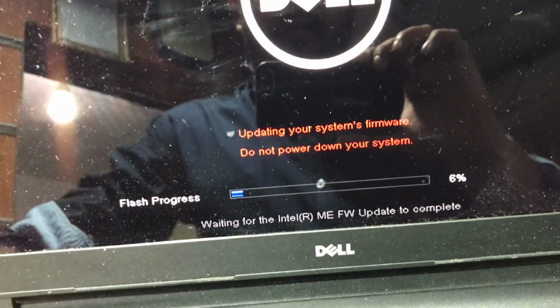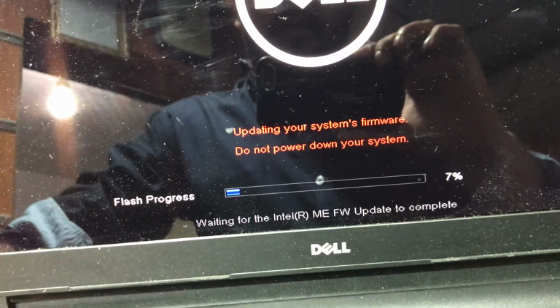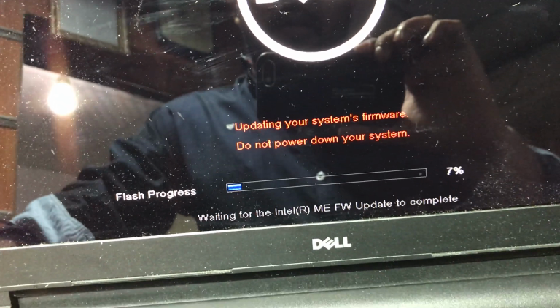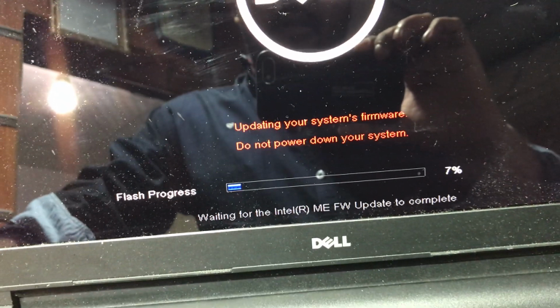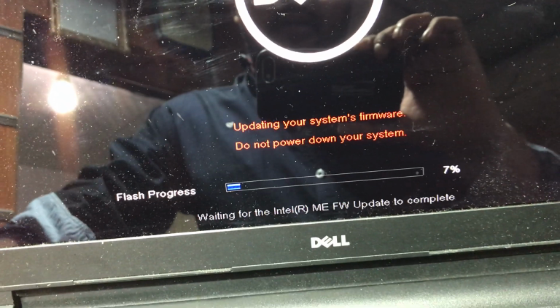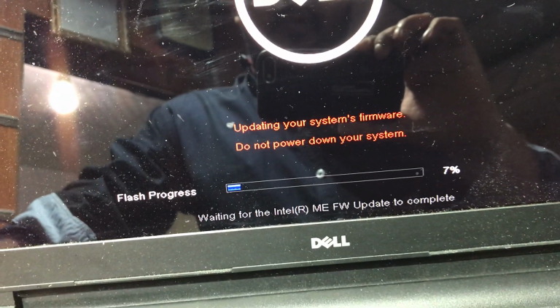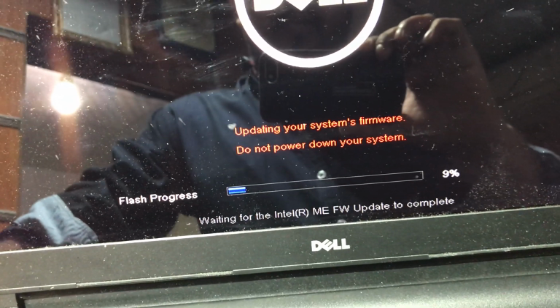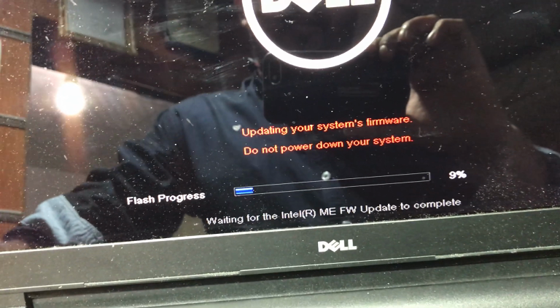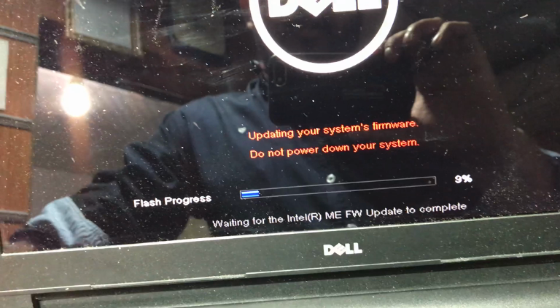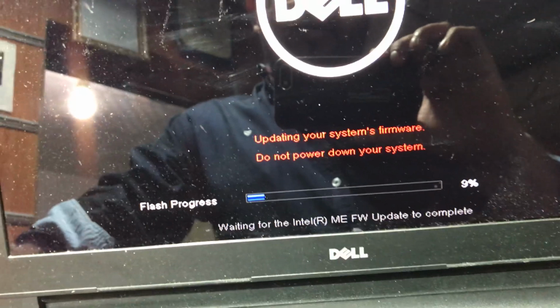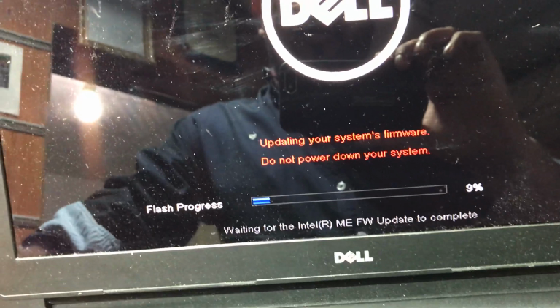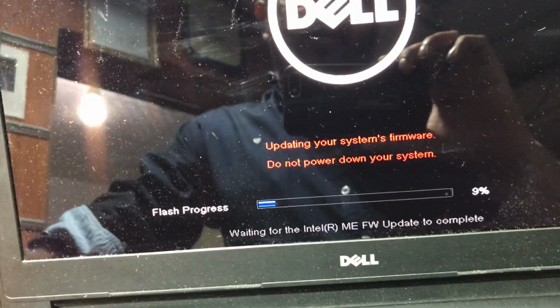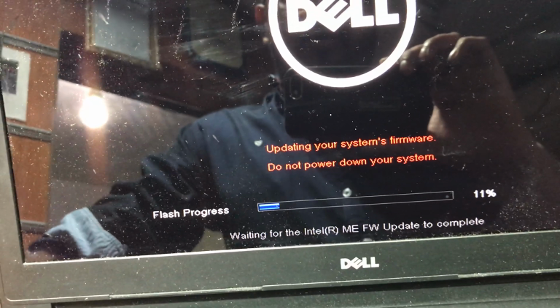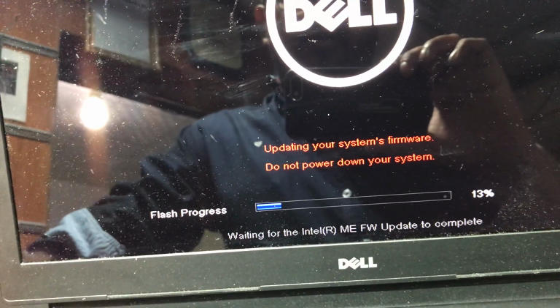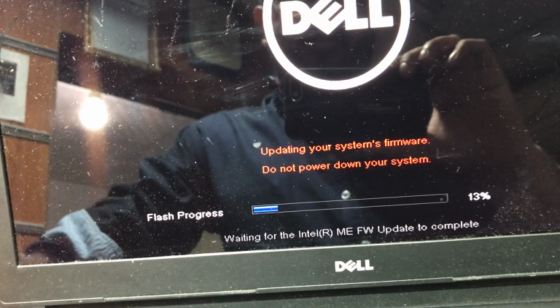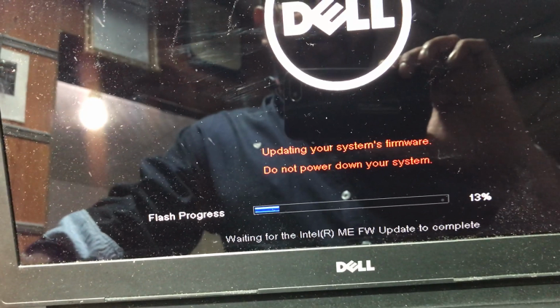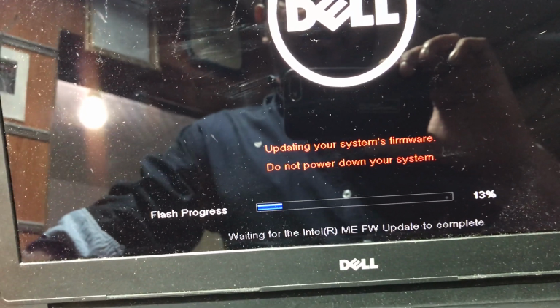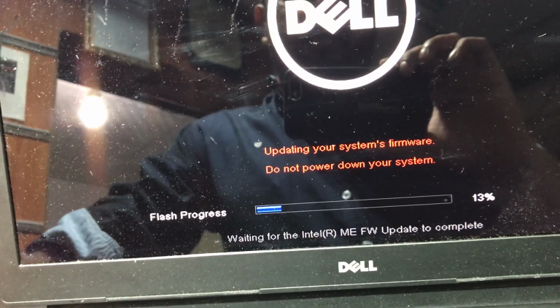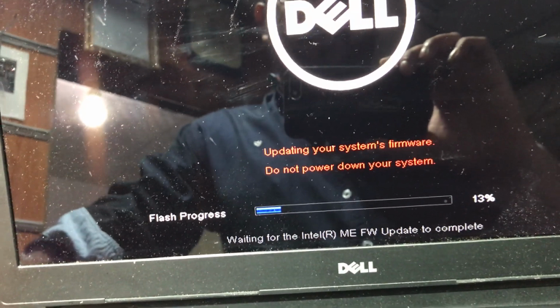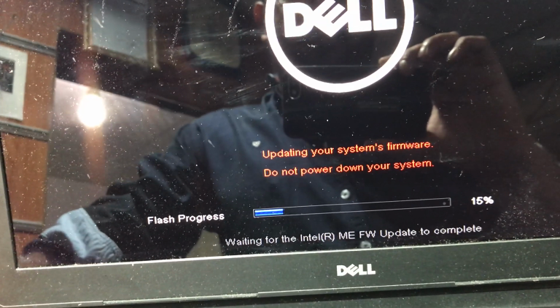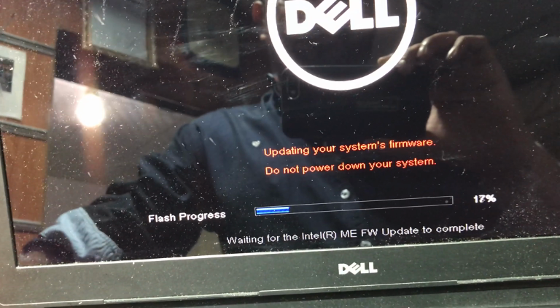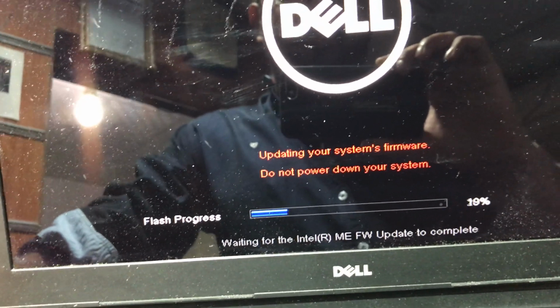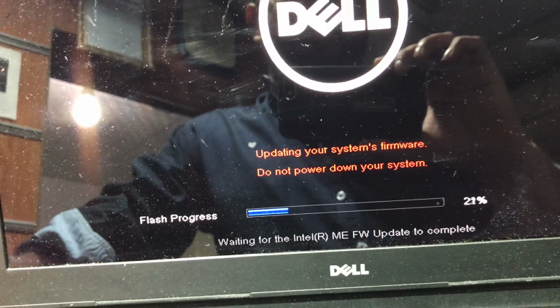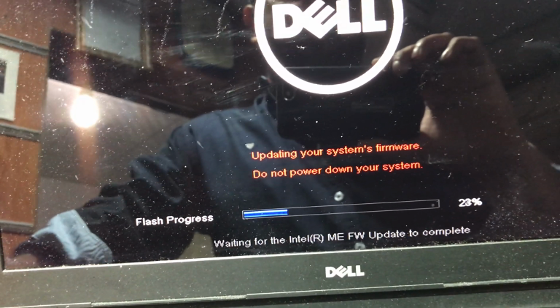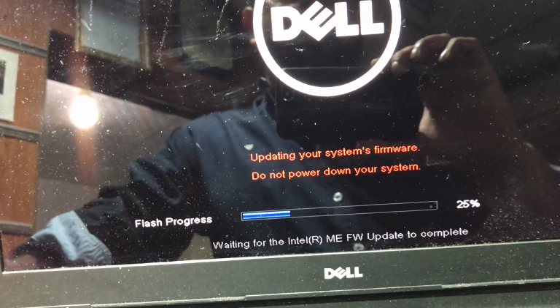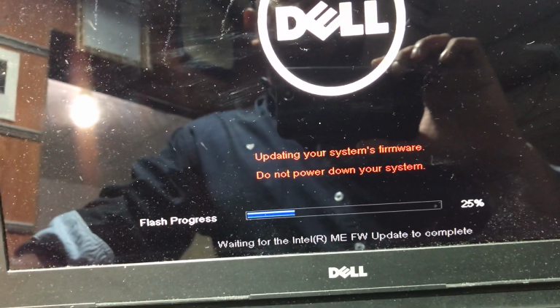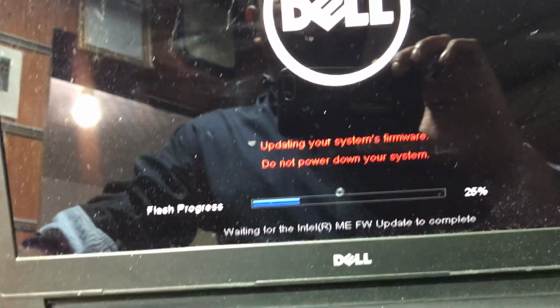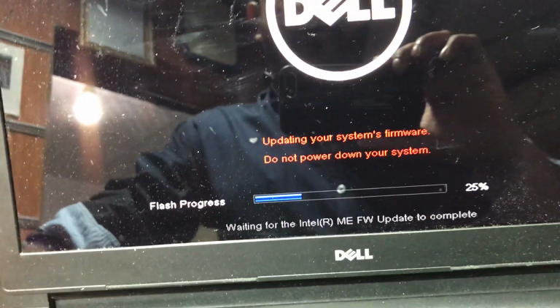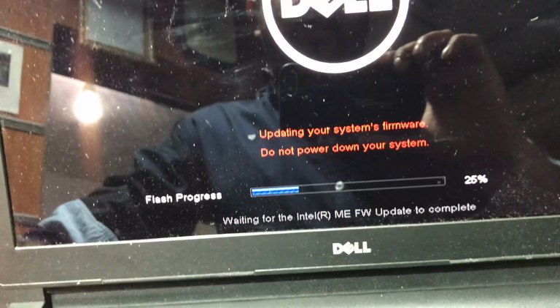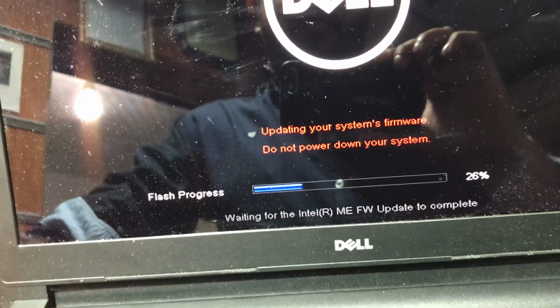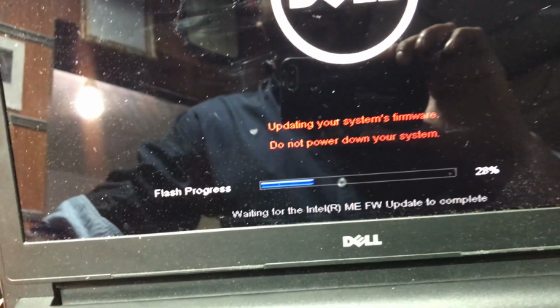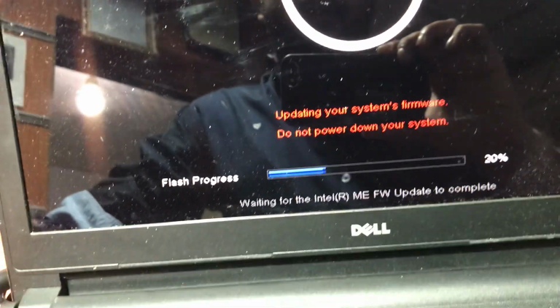The problem with the computer before was that it was showing some errors during the standby-to-wake process.